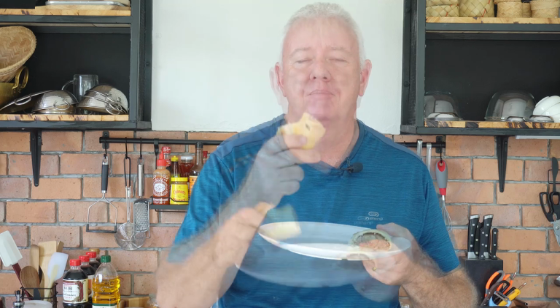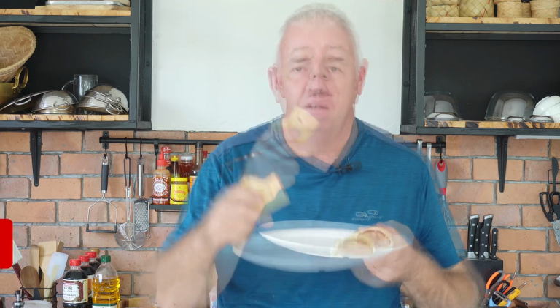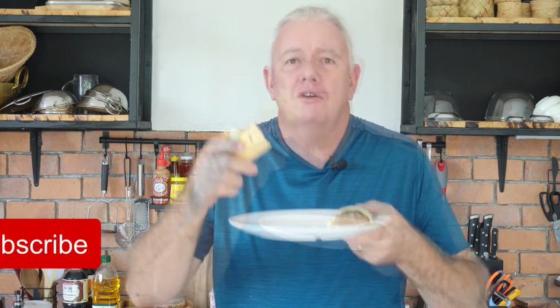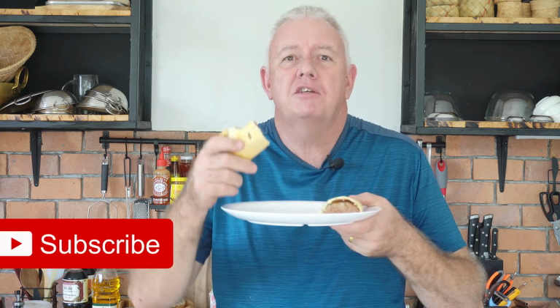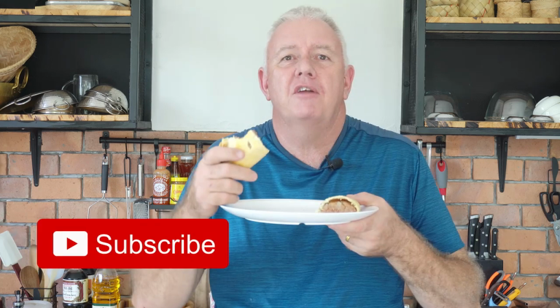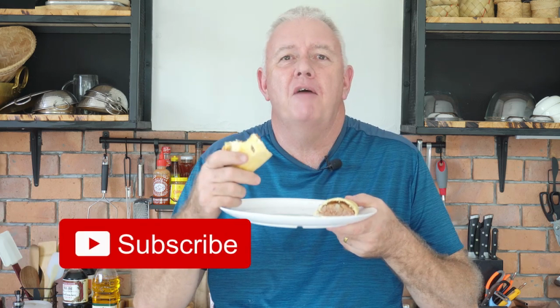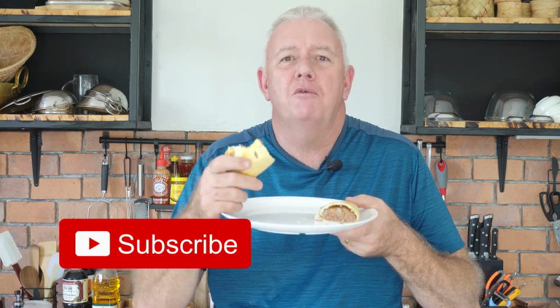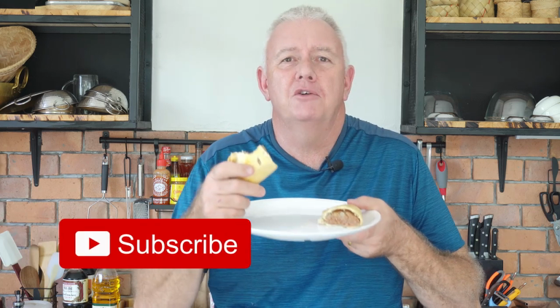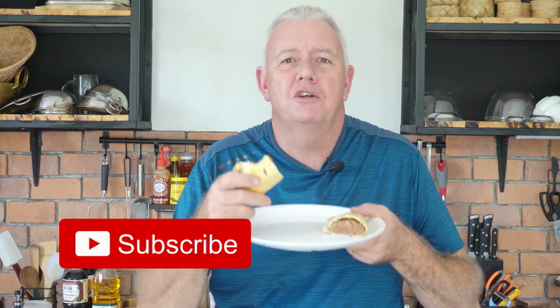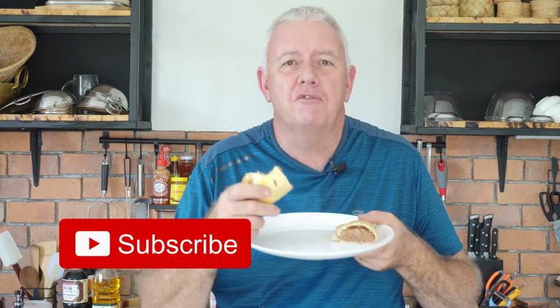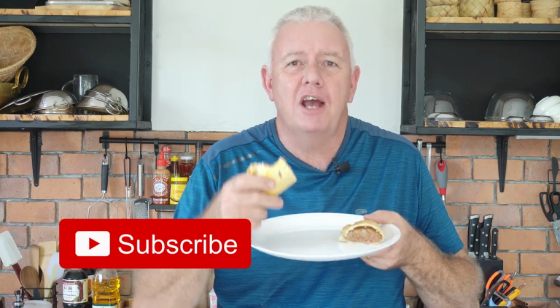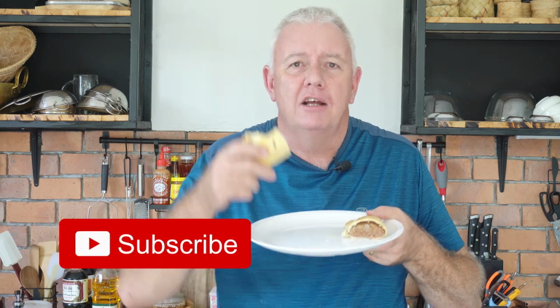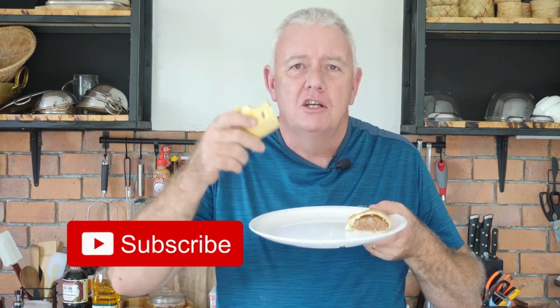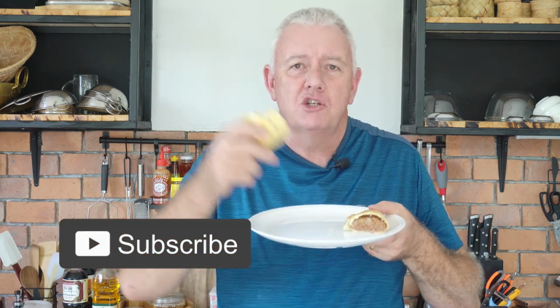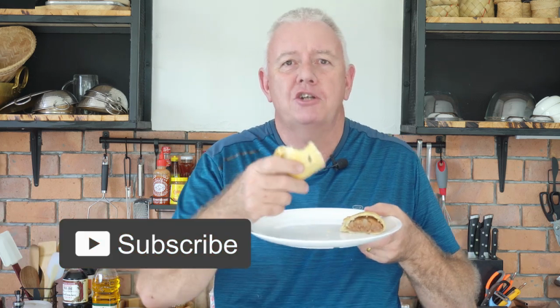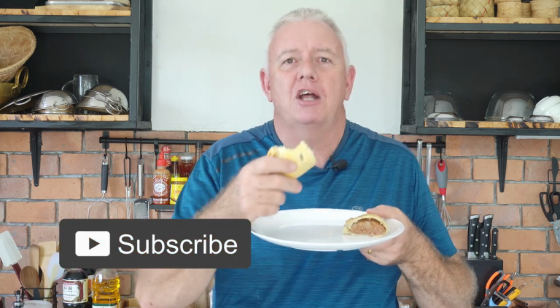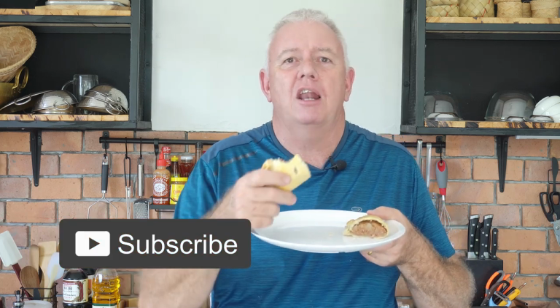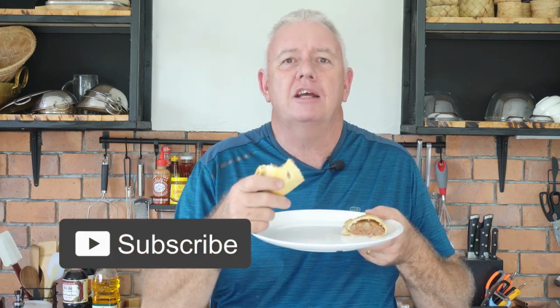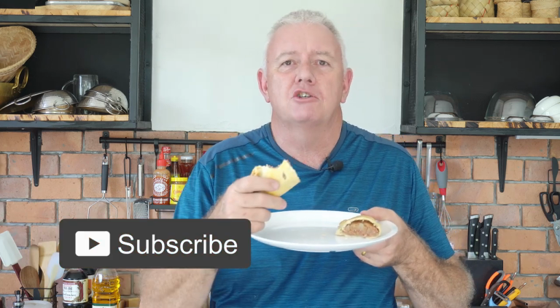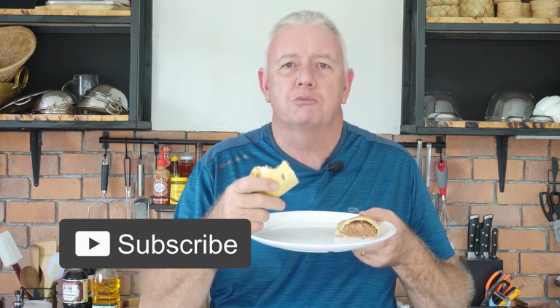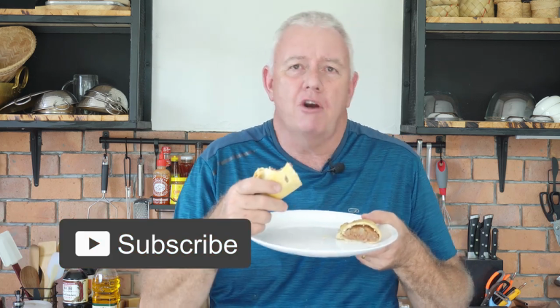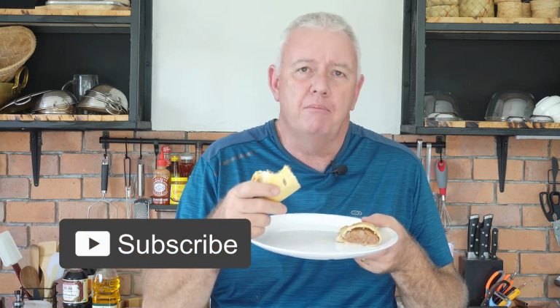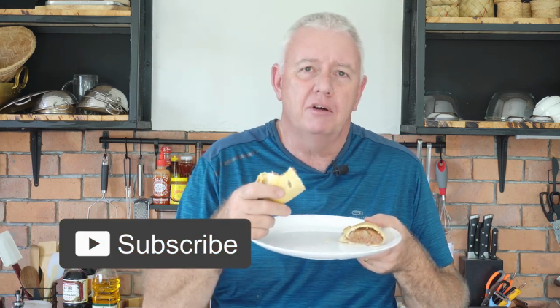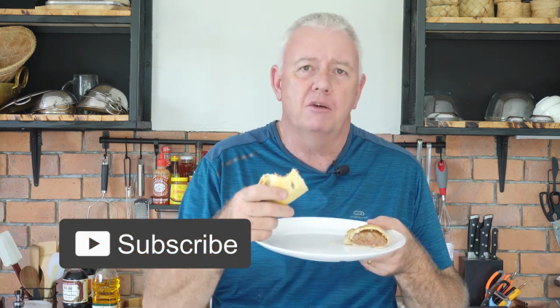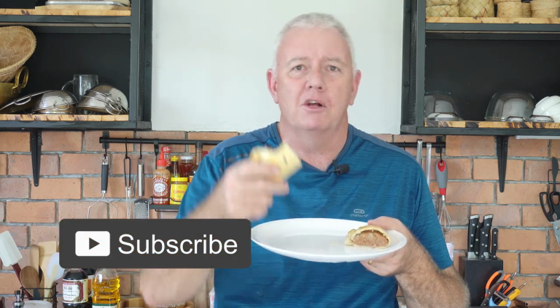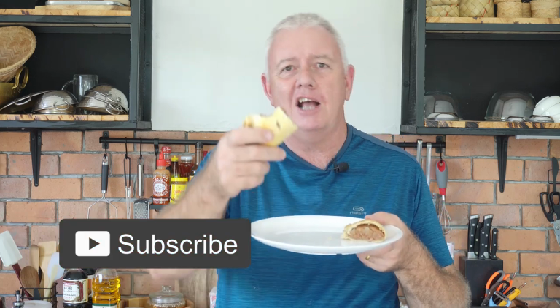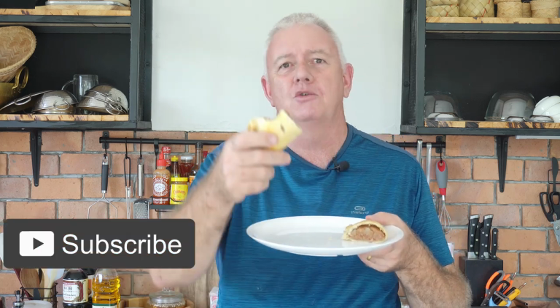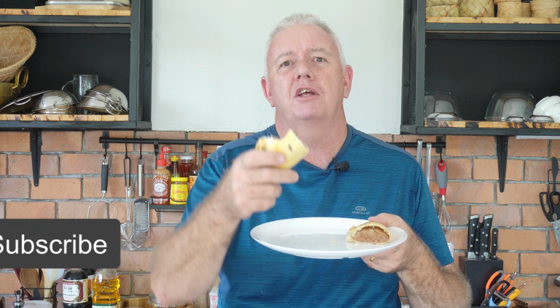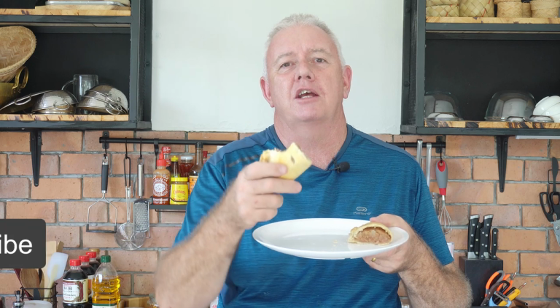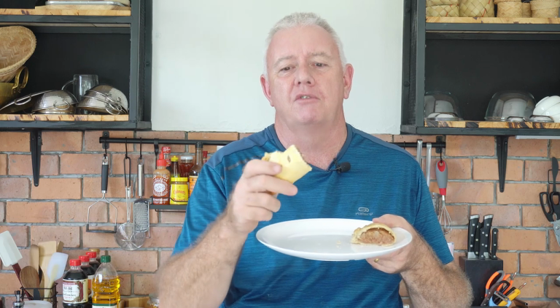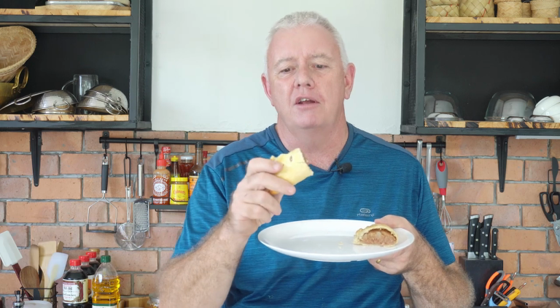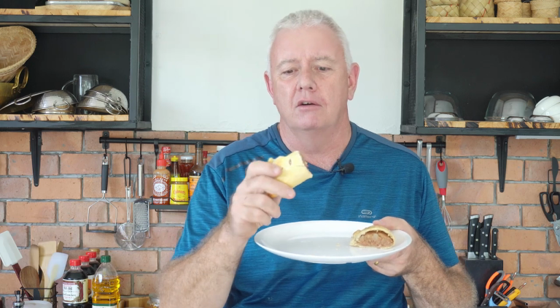If you like what we're doing, don't forget to smash that like and subscribe button and we'll catch you in the next video.